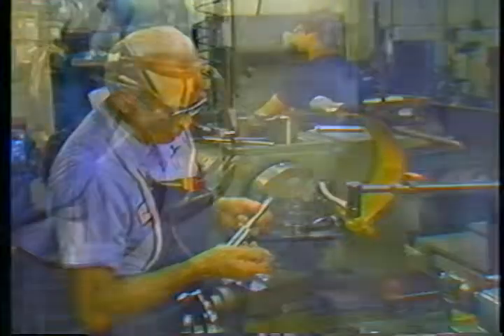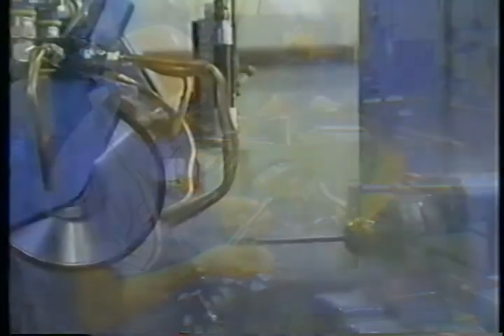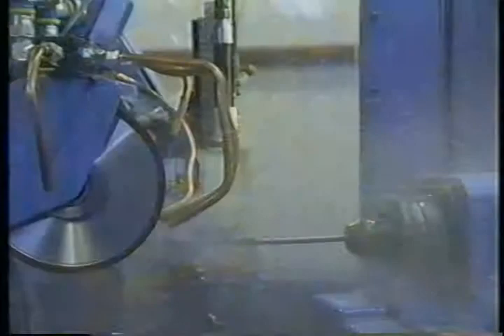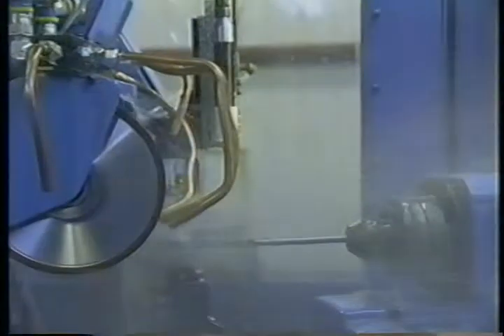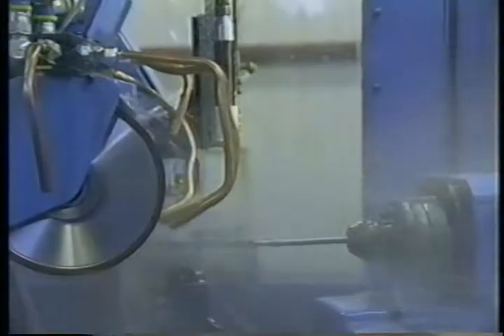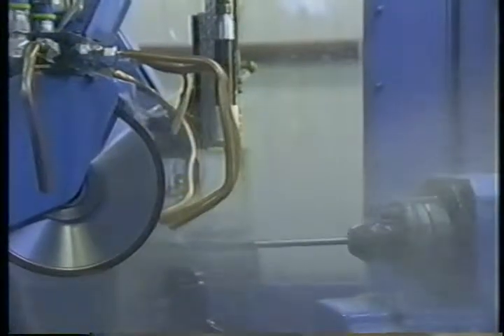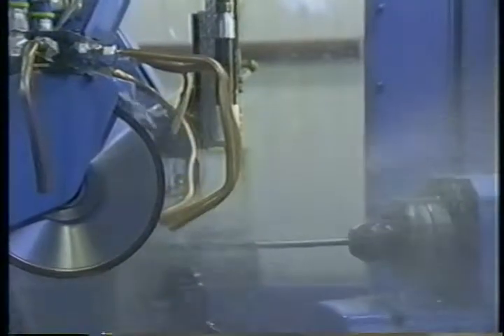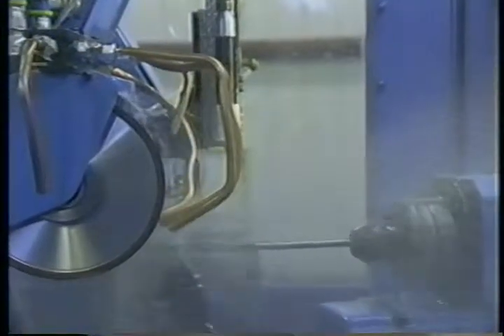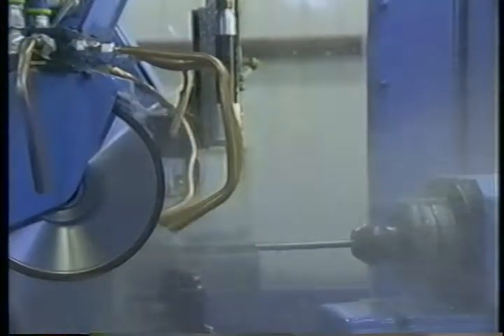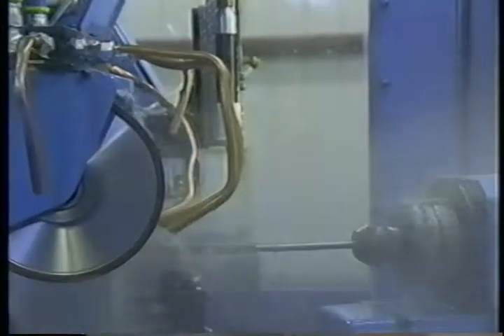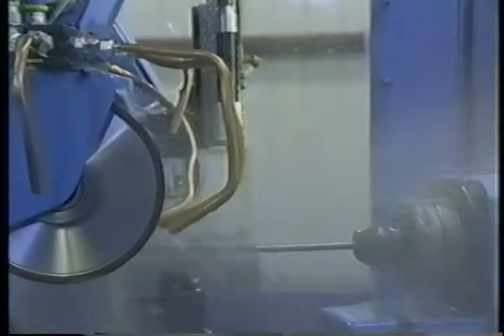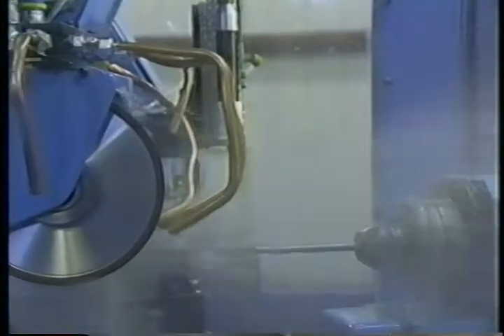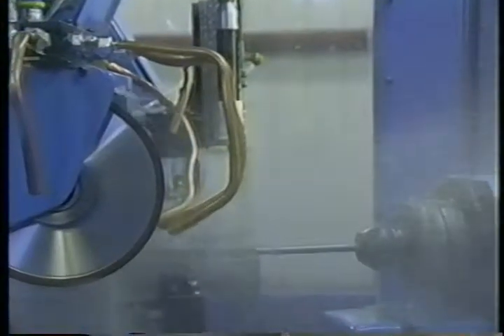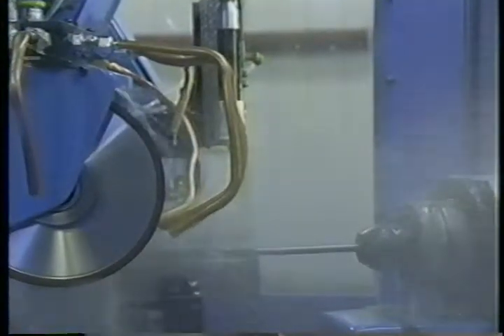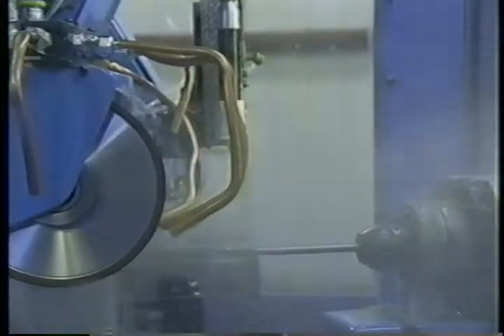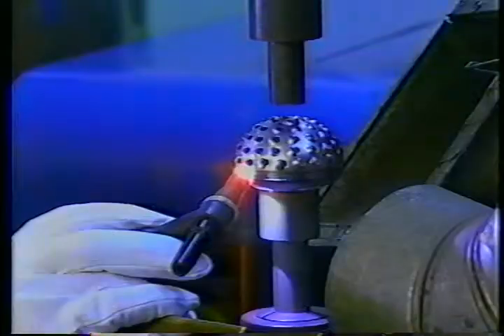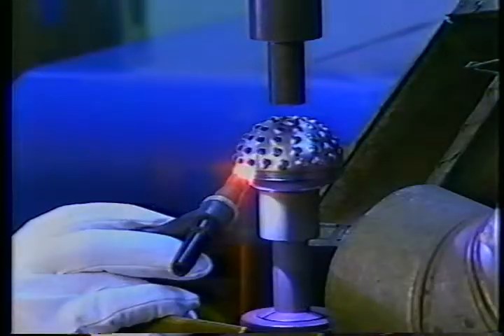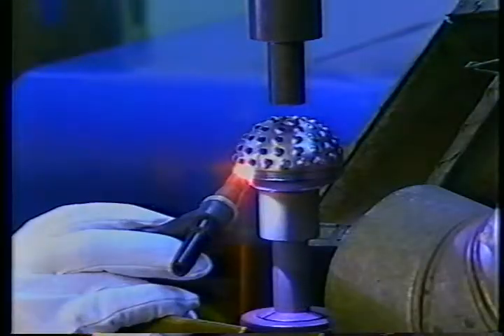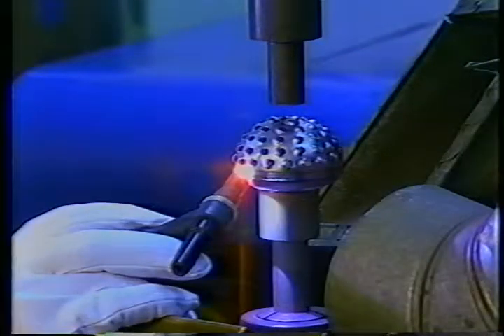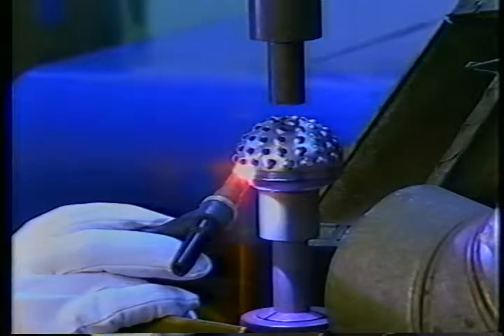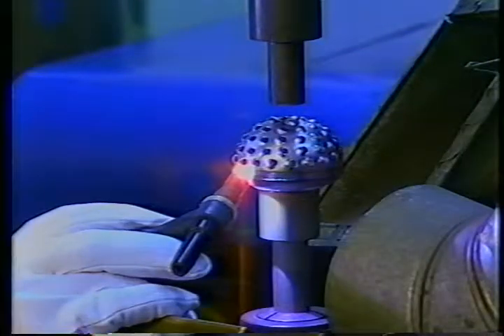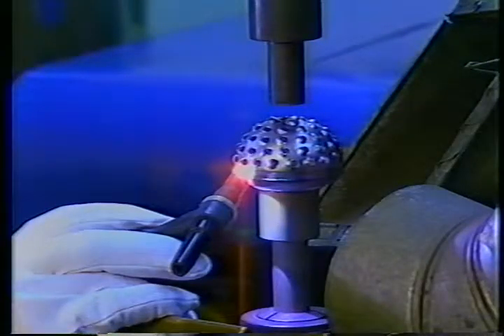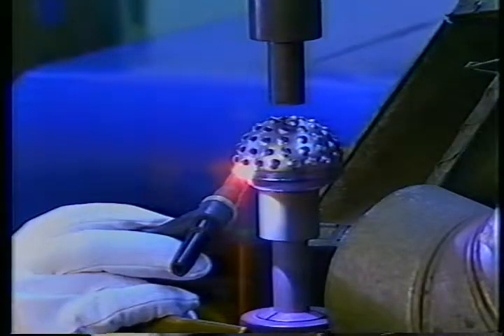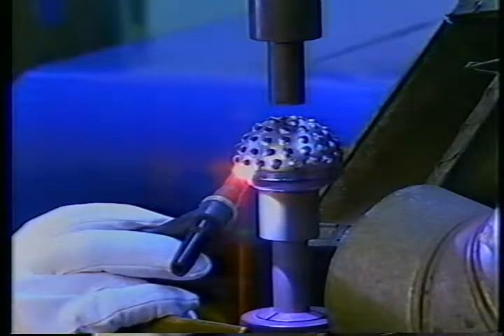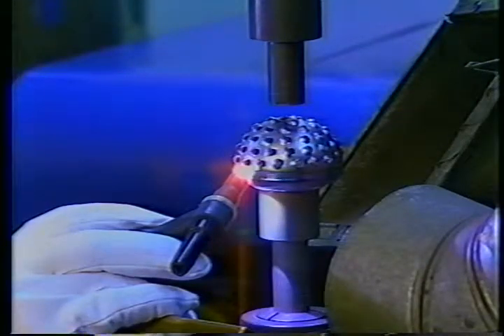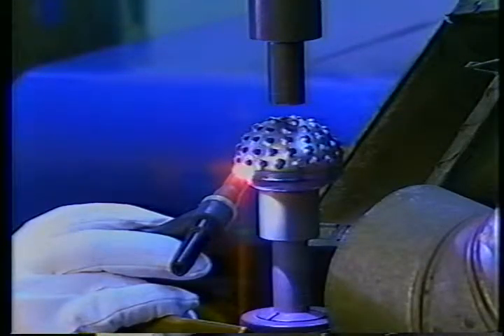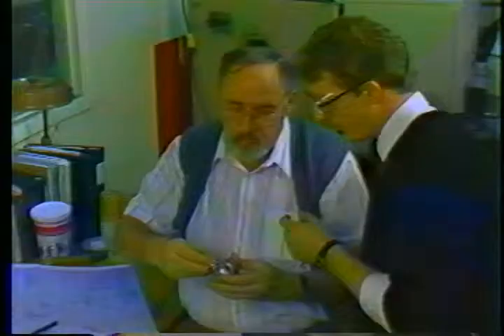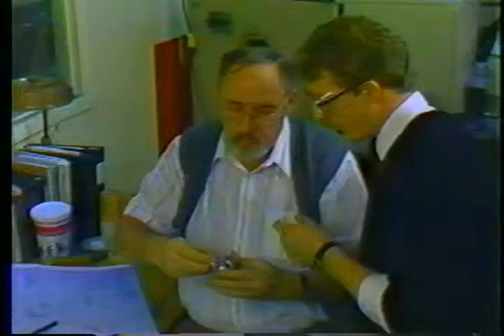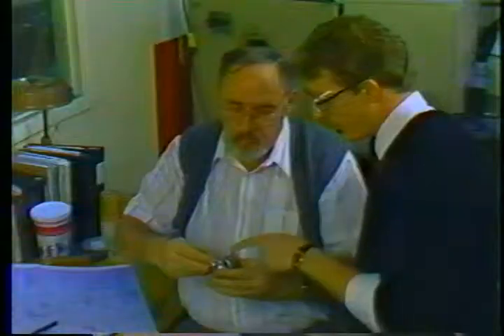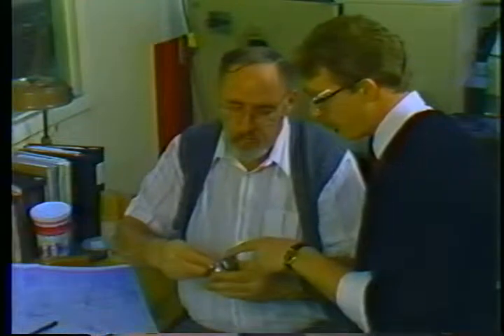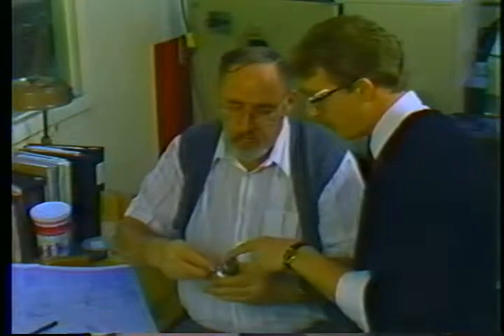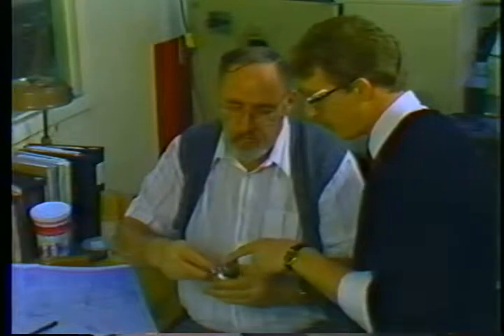Othi. We have the technology. We have the expertise. And above all, we have the commitment.